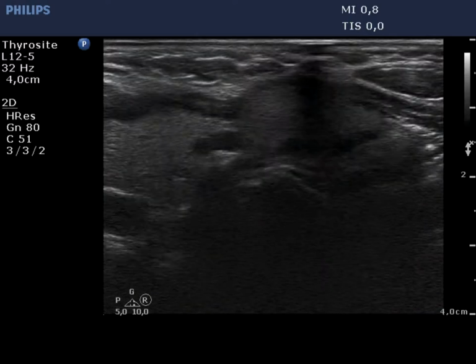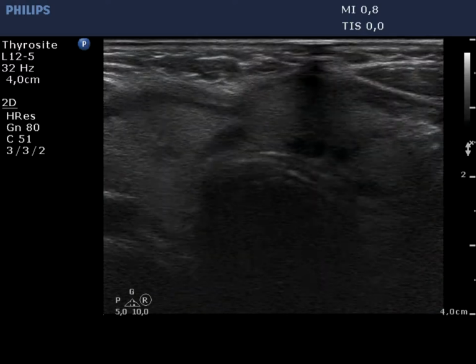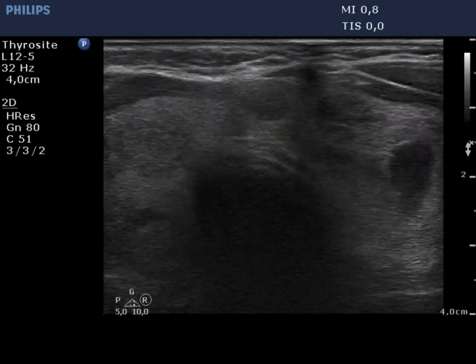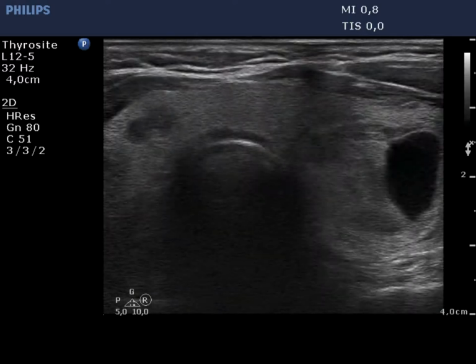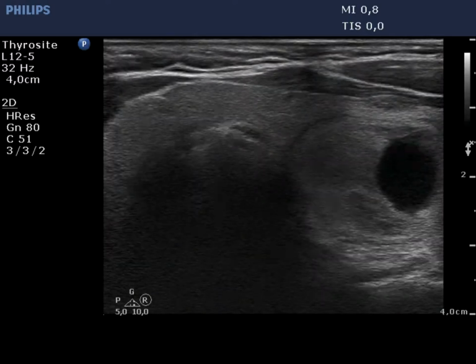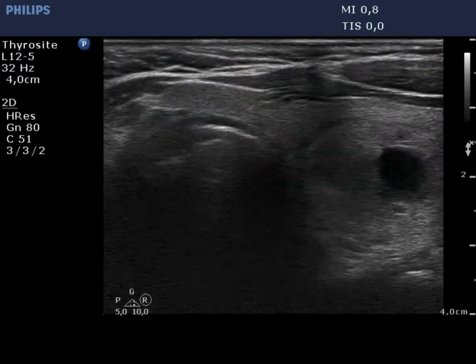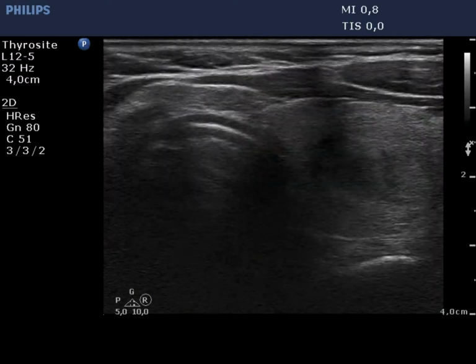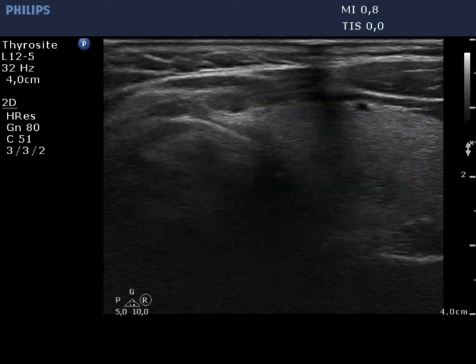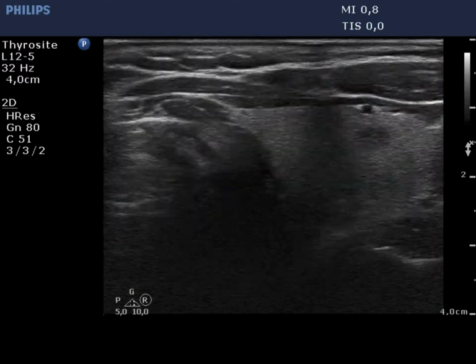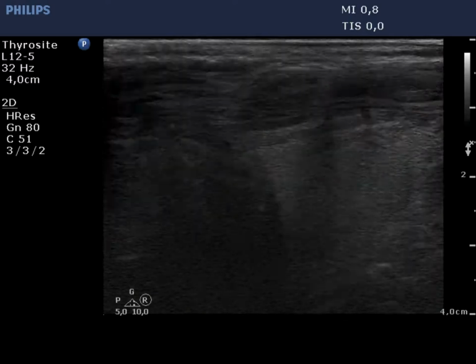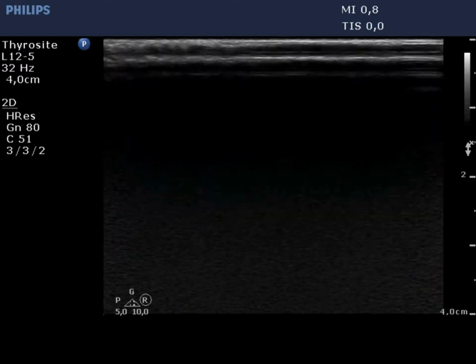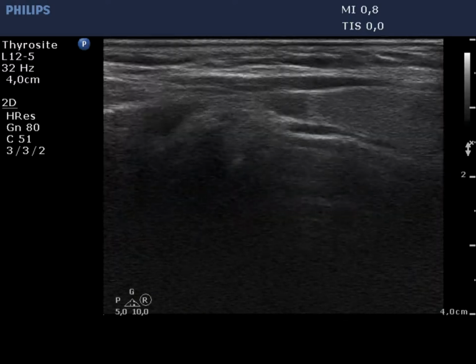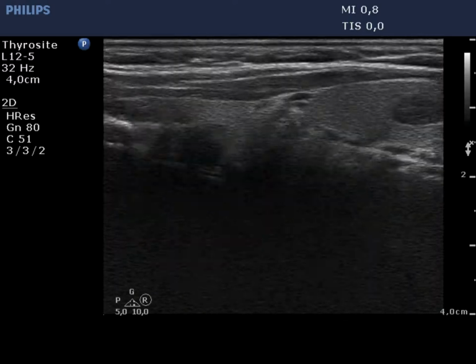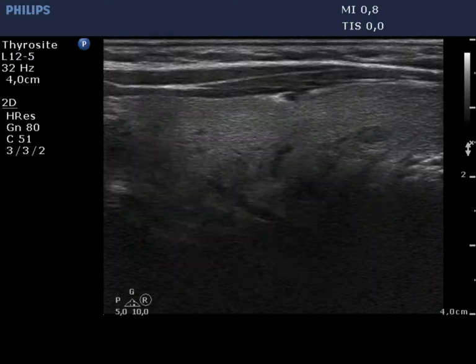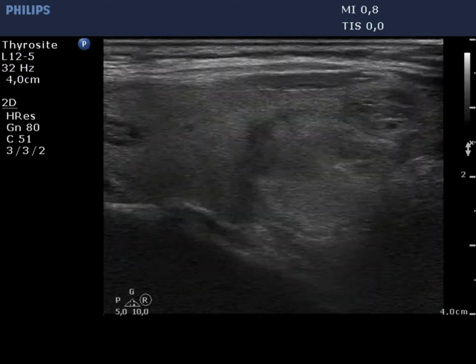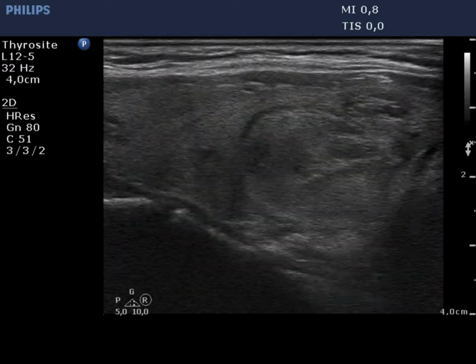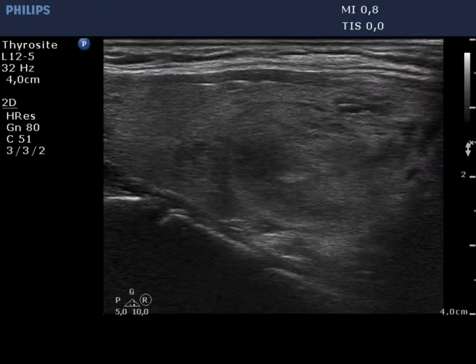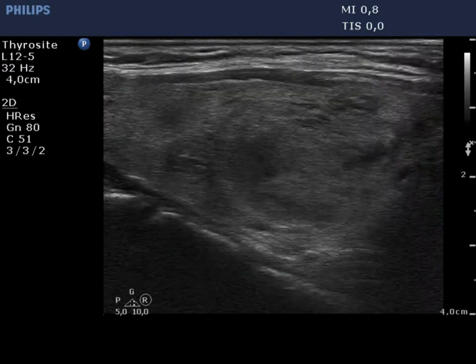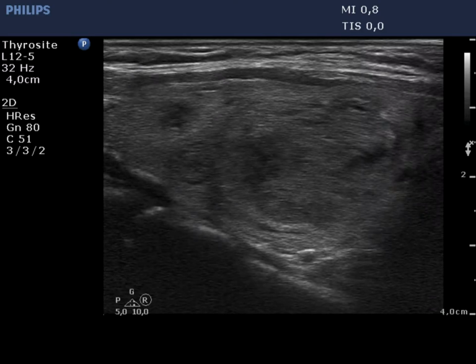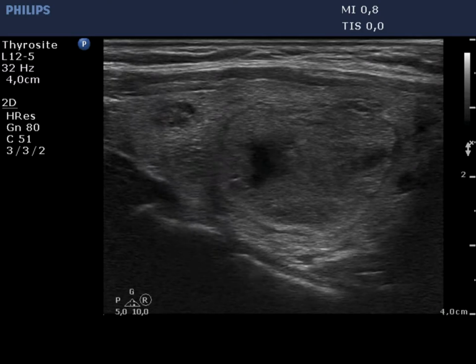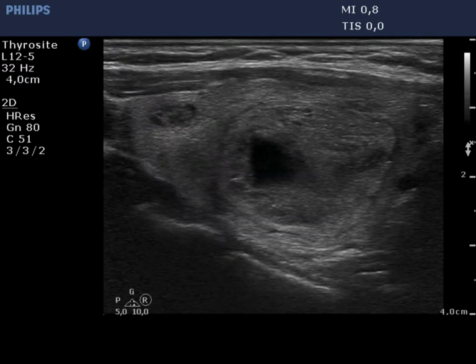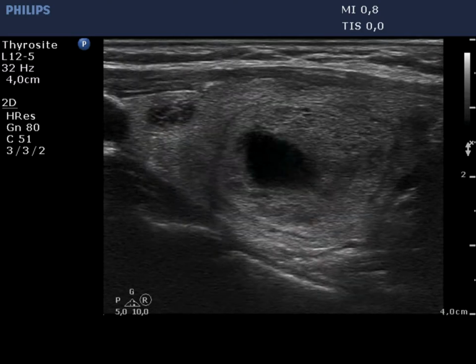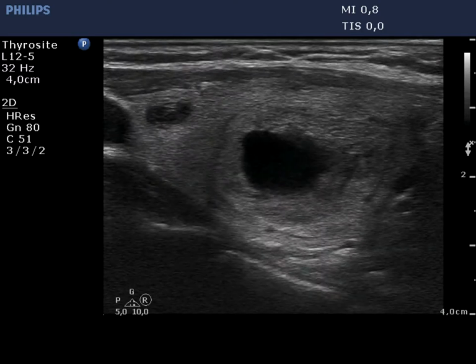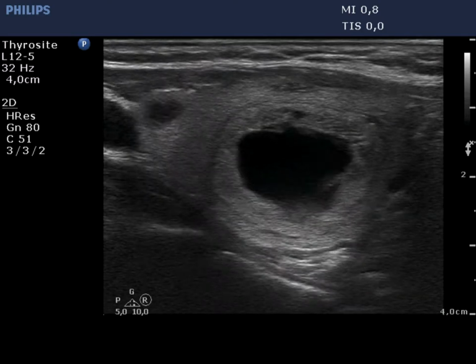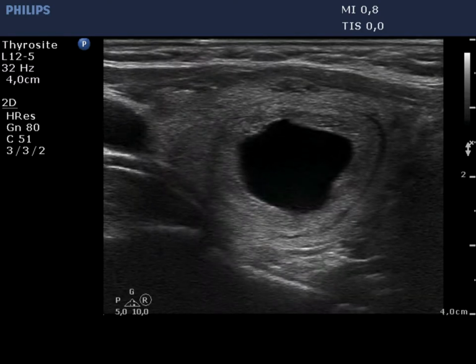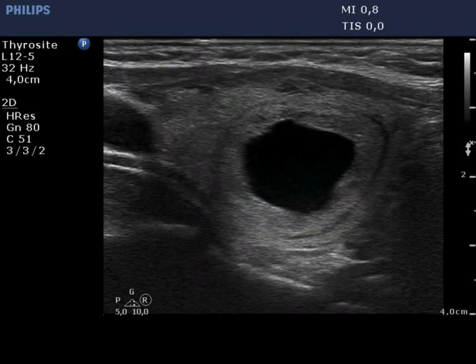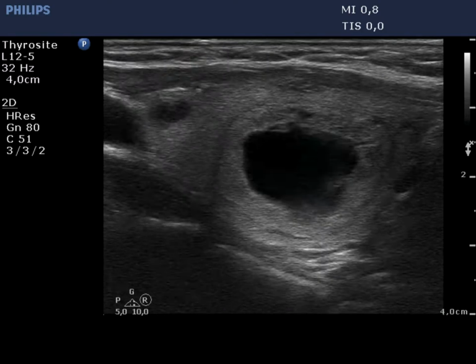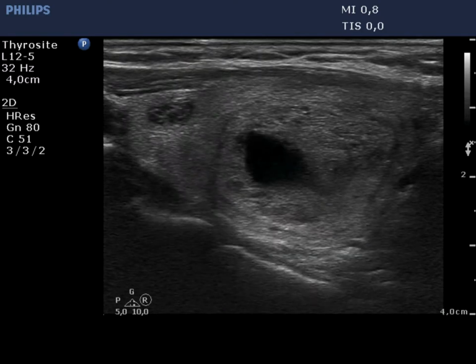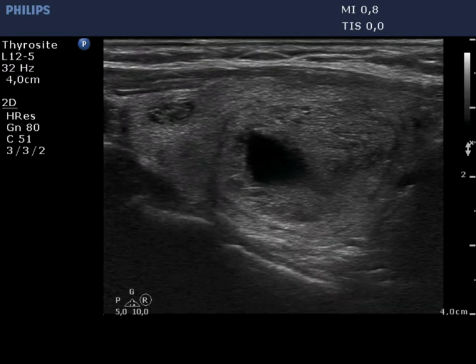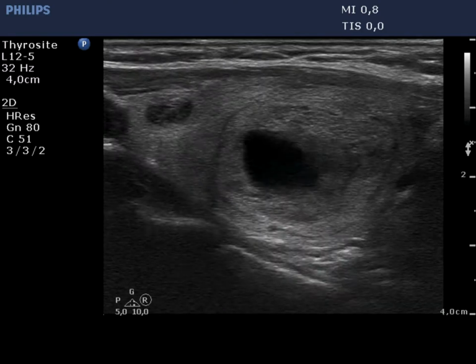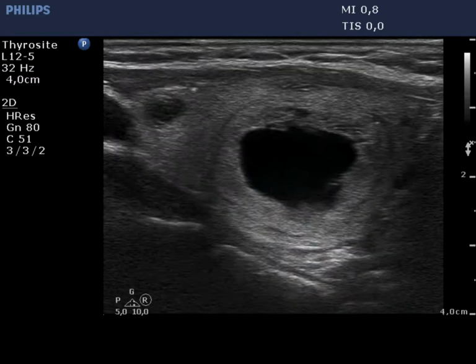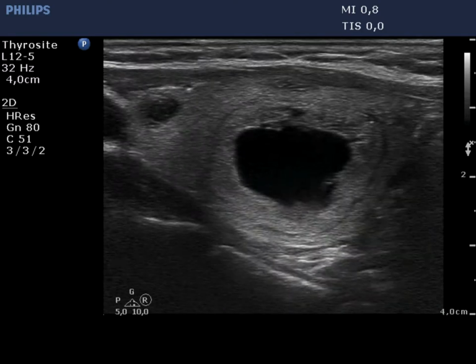The left lobe has a similar presentation. The largest nodule is a central type cystic lesion and has a halo.